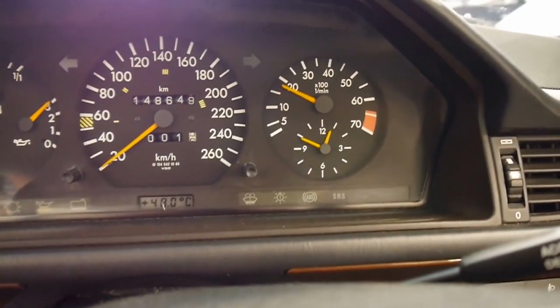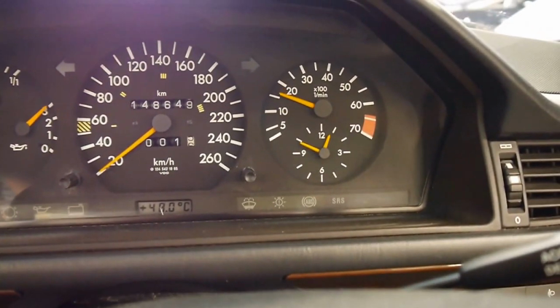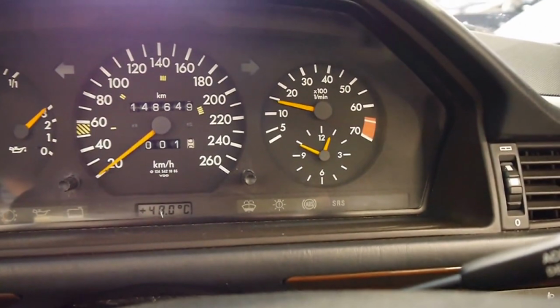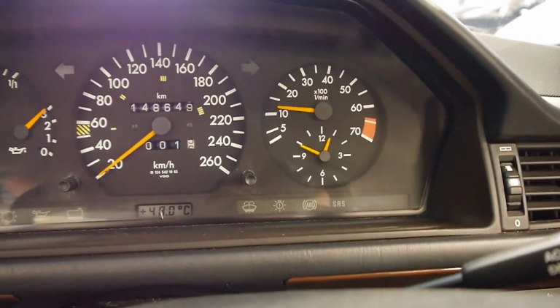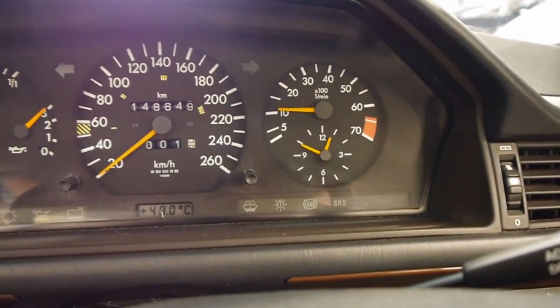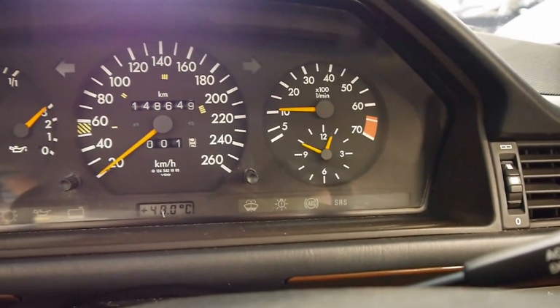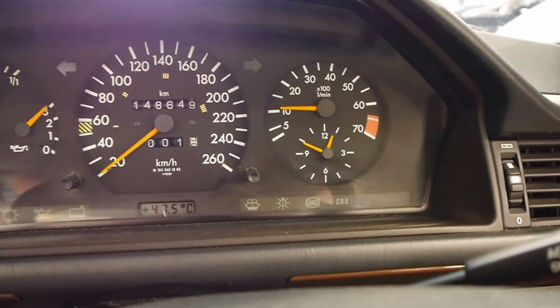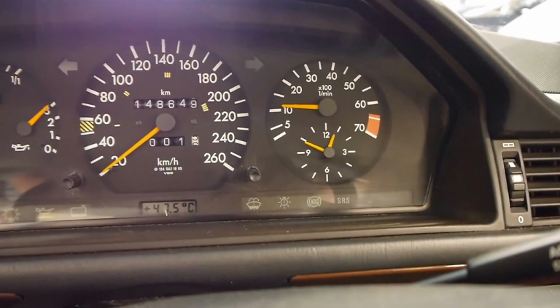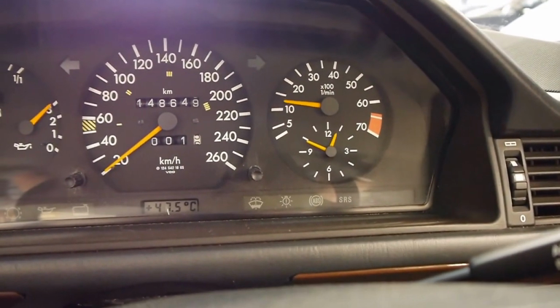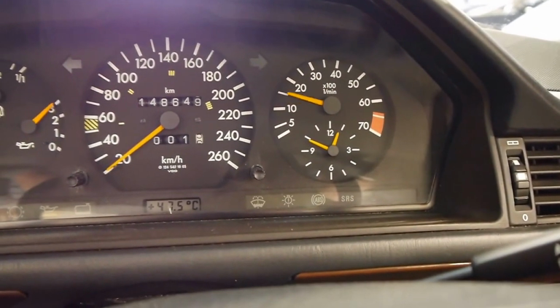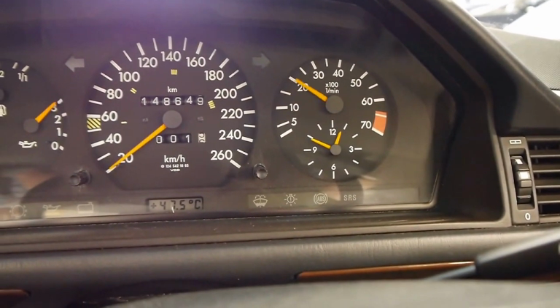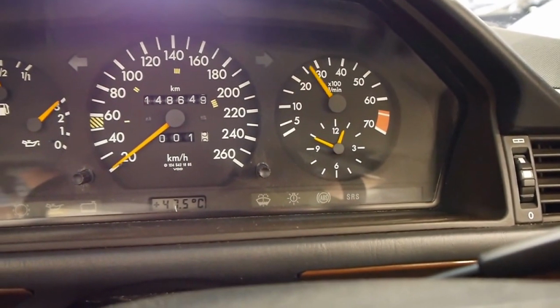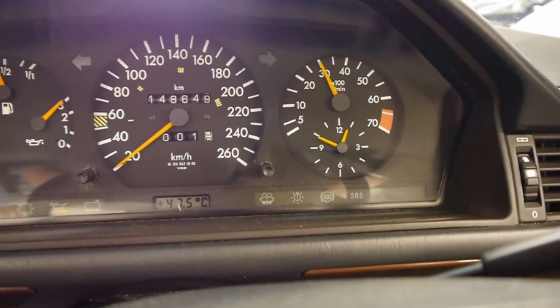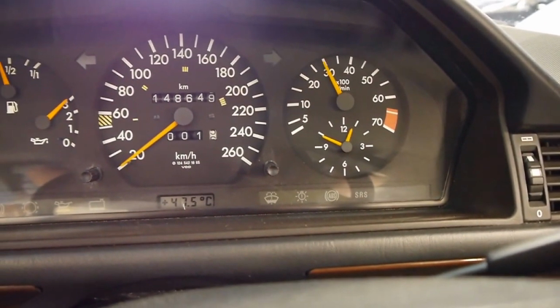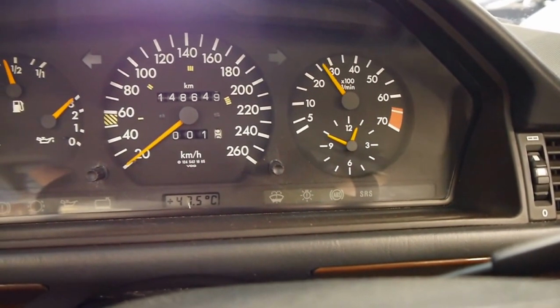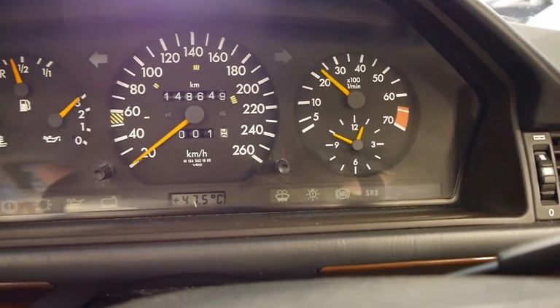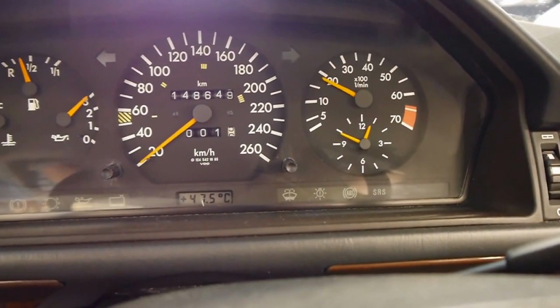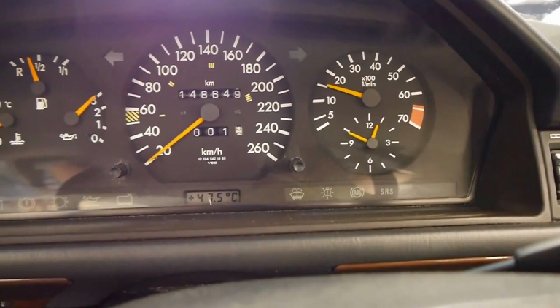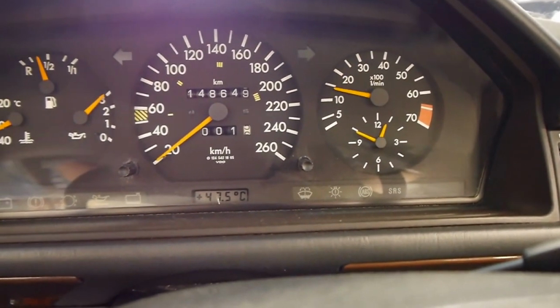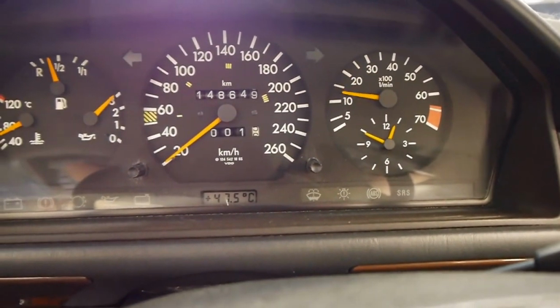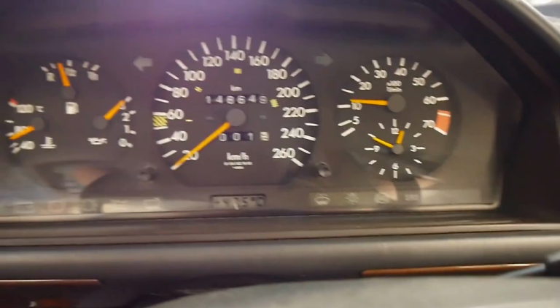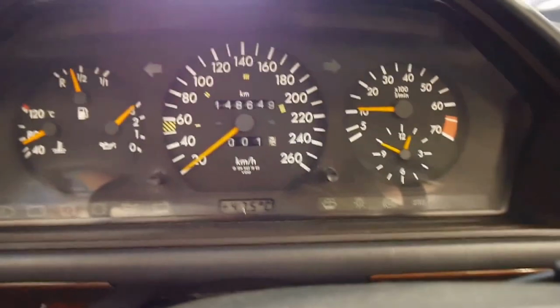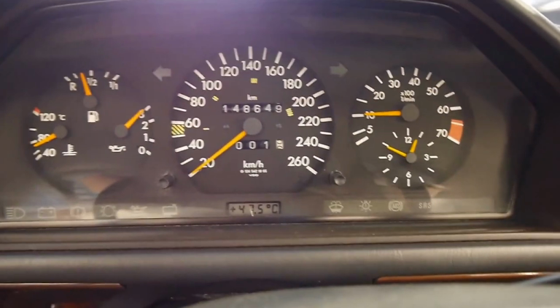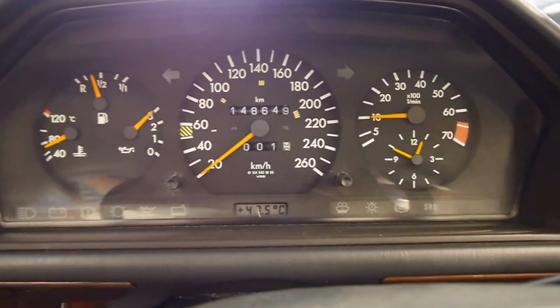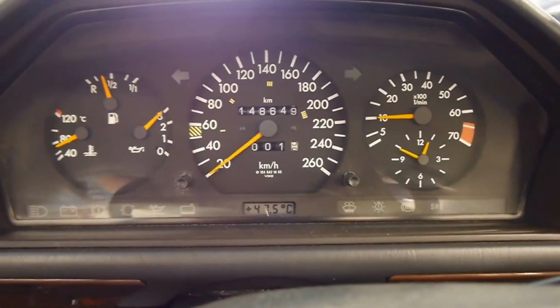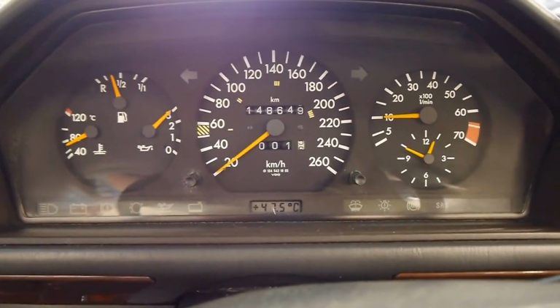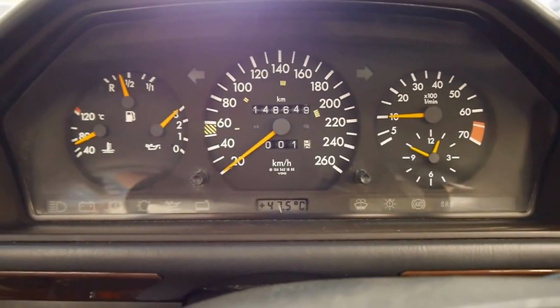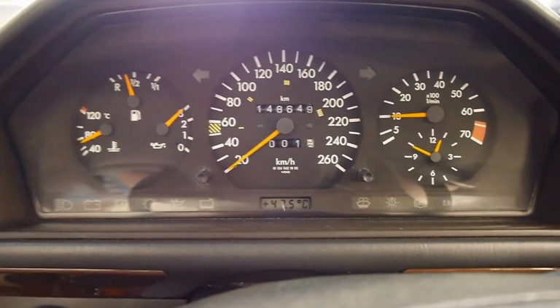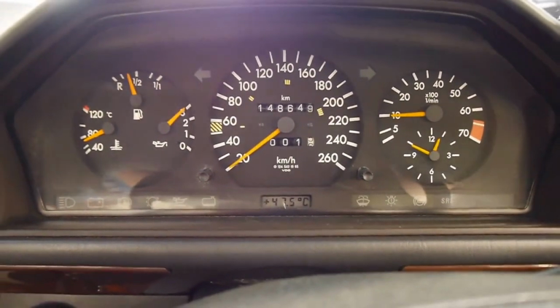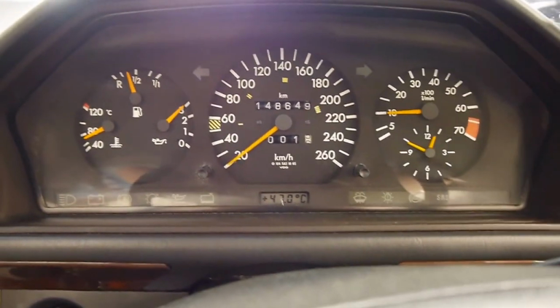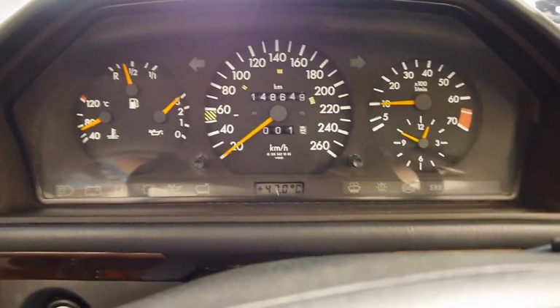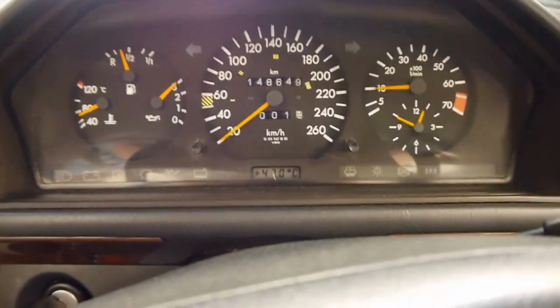As you can see, she revs freely and it's just a pleasure to be in.